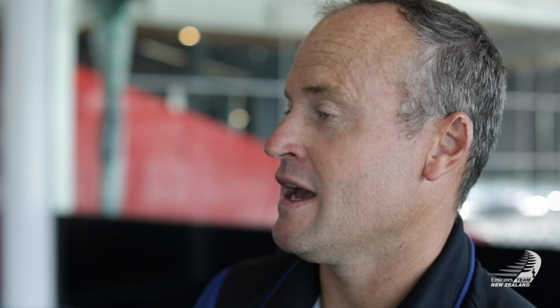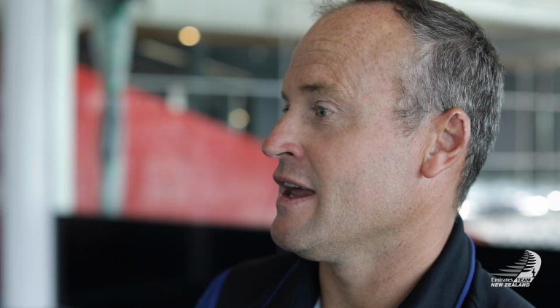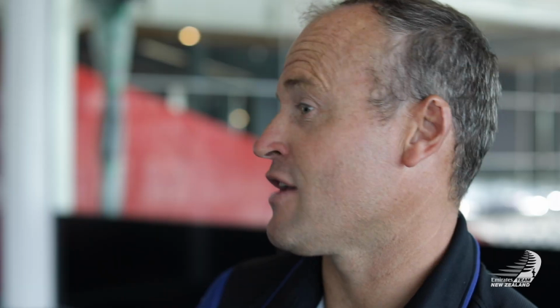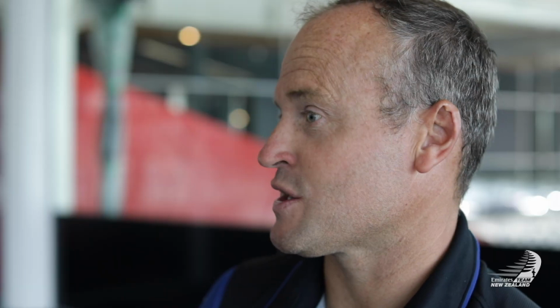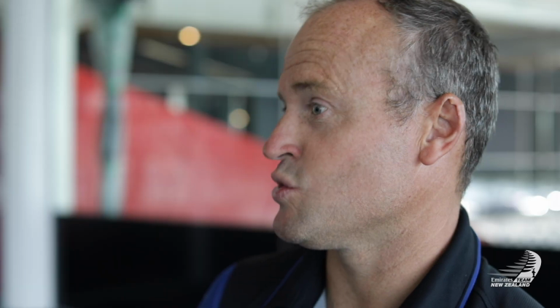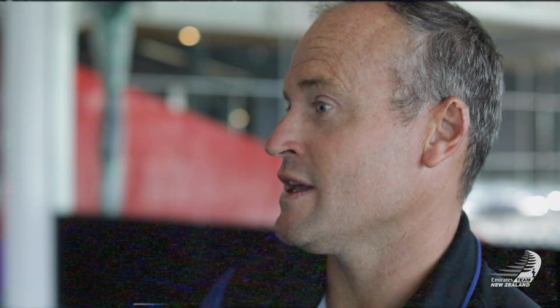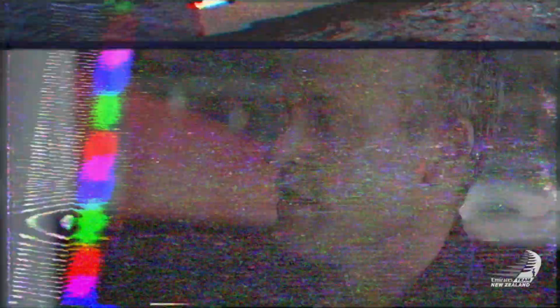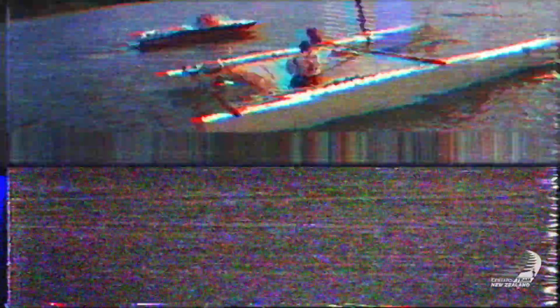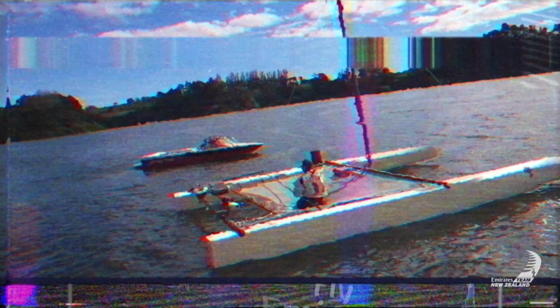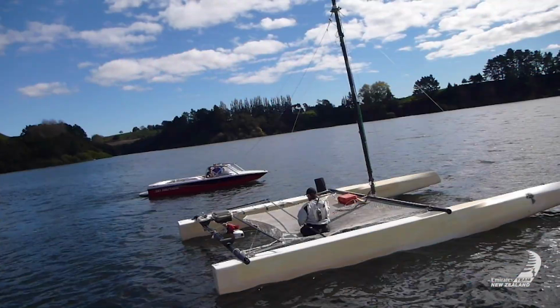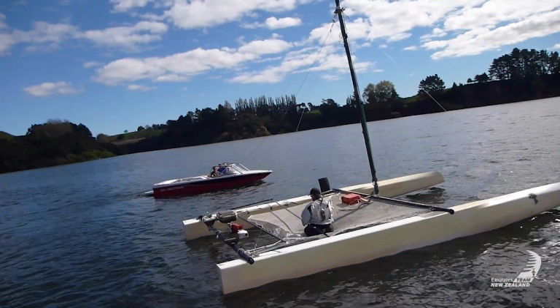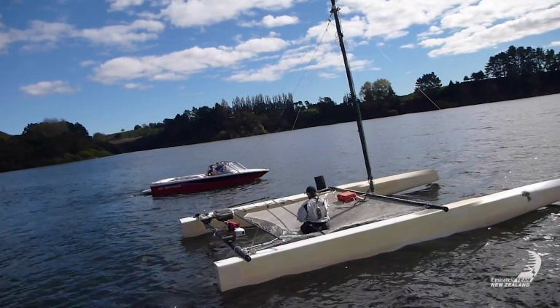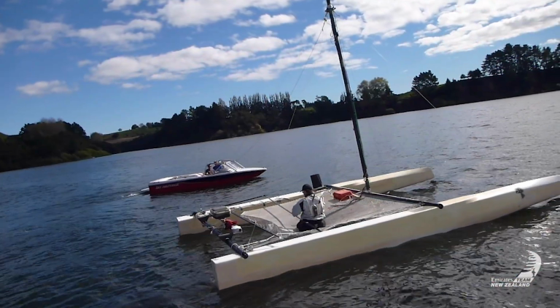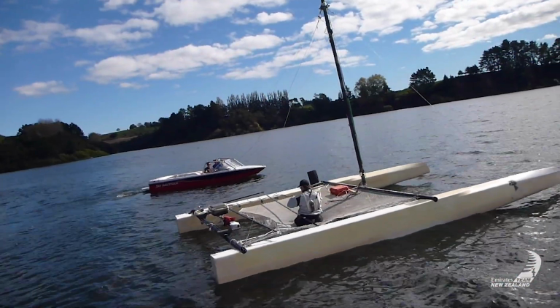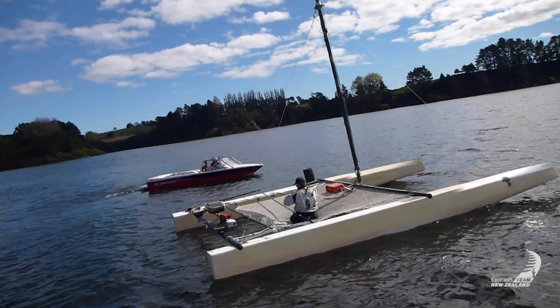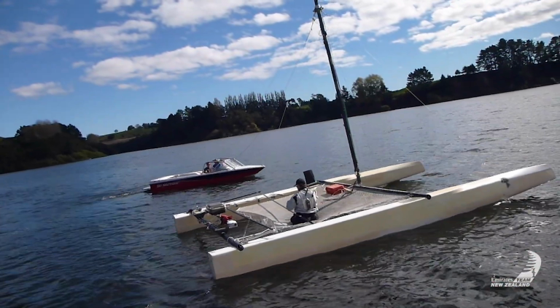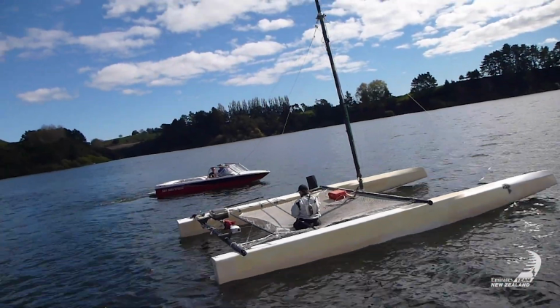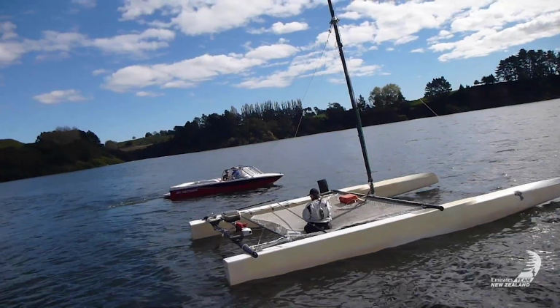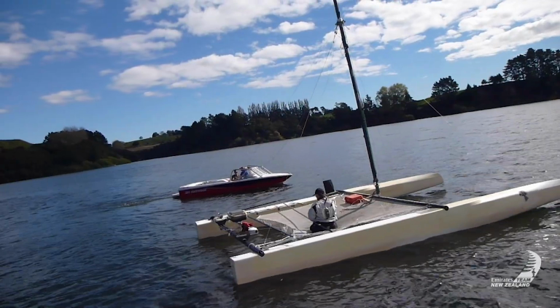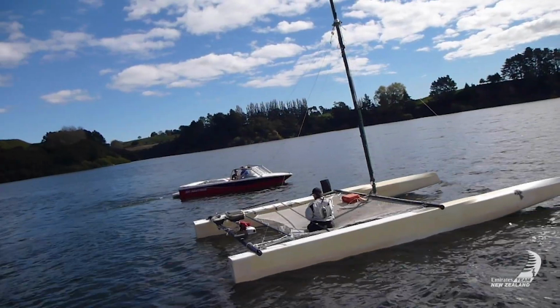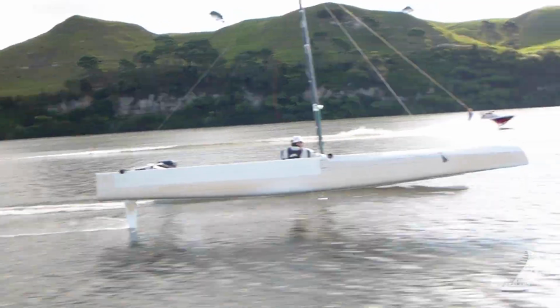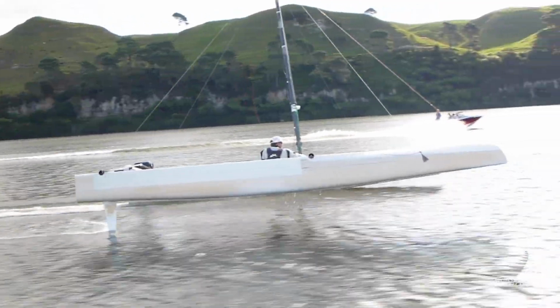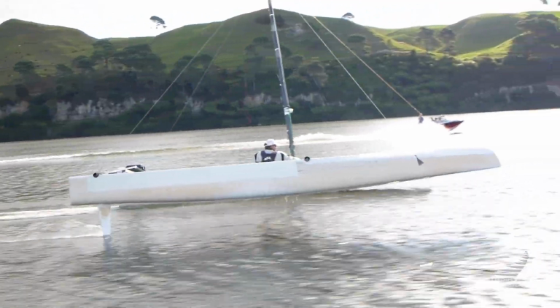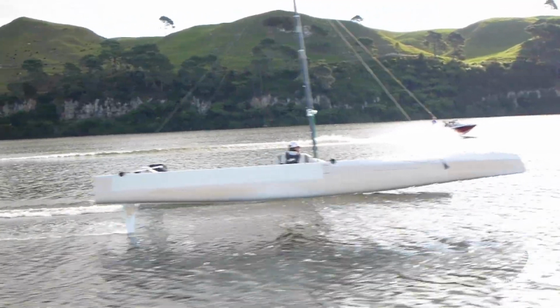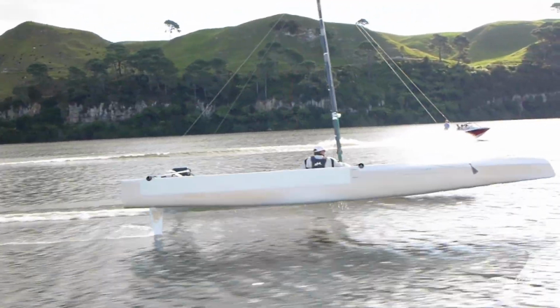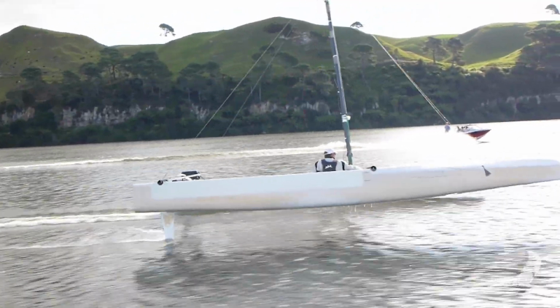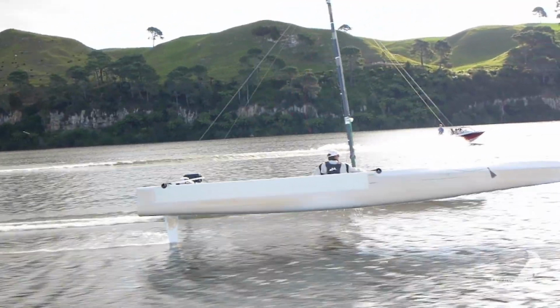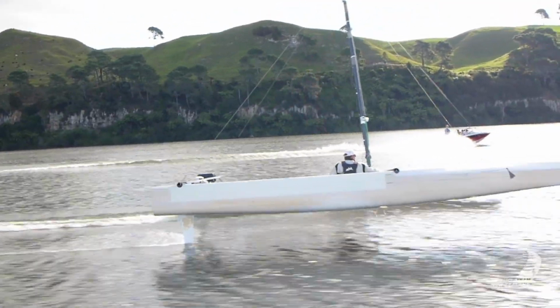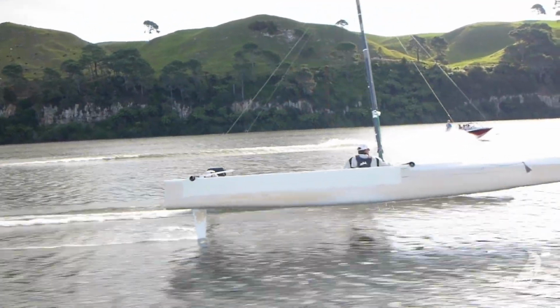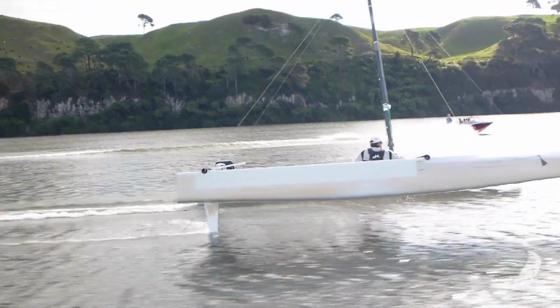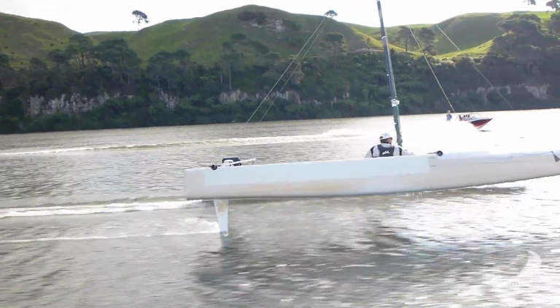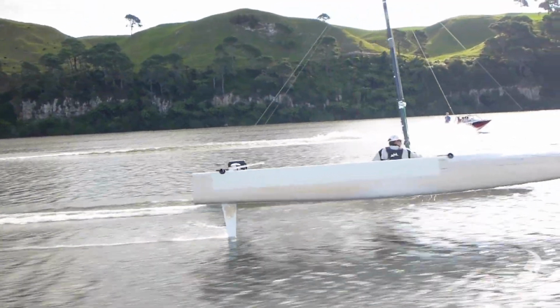And how do we actually do that? Basically, we got on the water, we didn't have any sails, we towed the boat with a ski boat and learned how to foil.